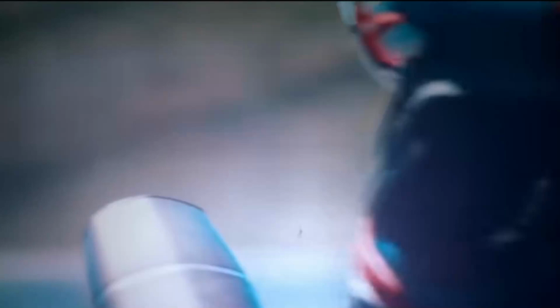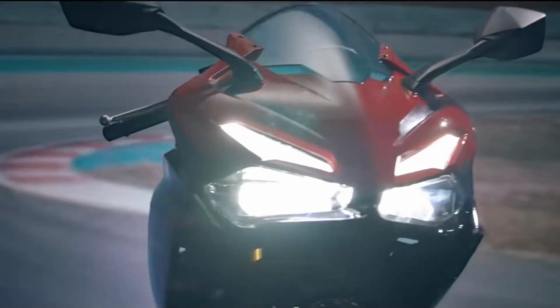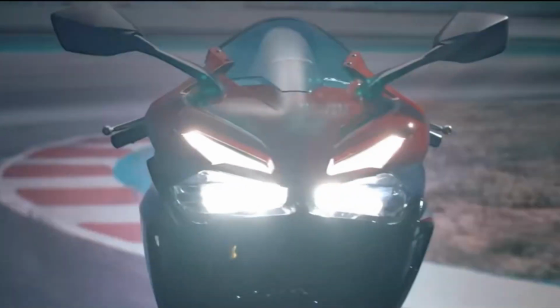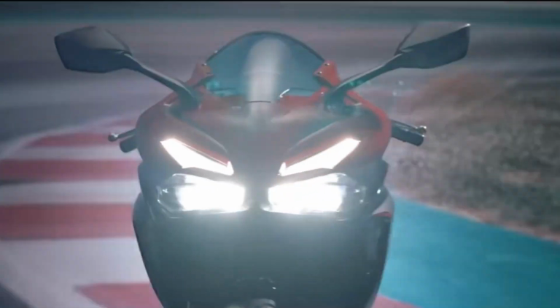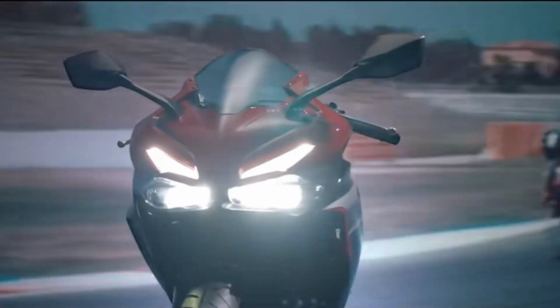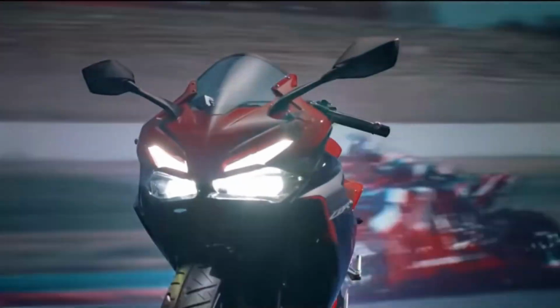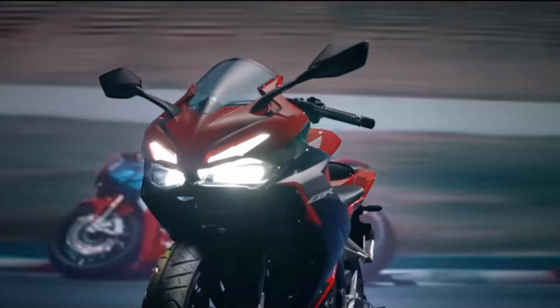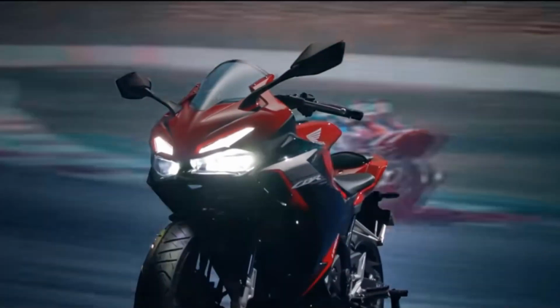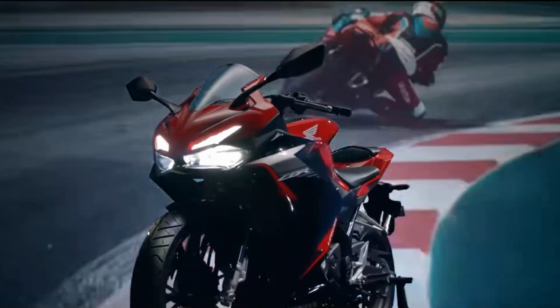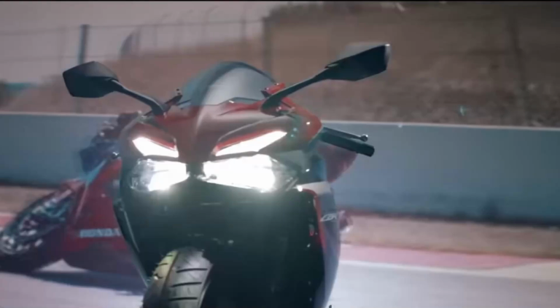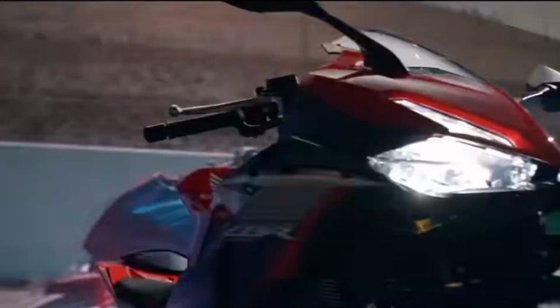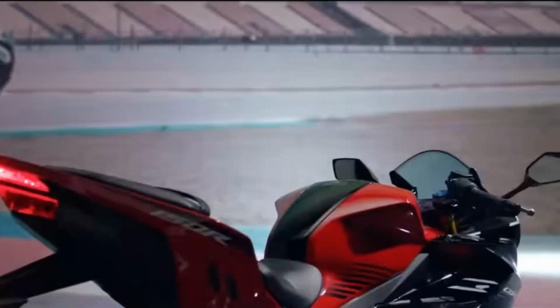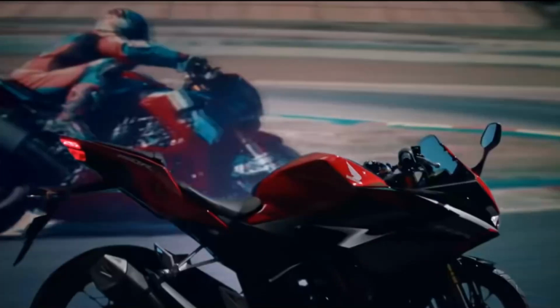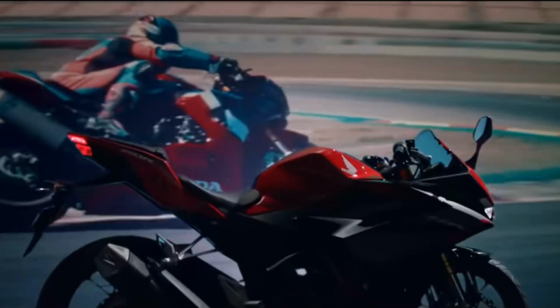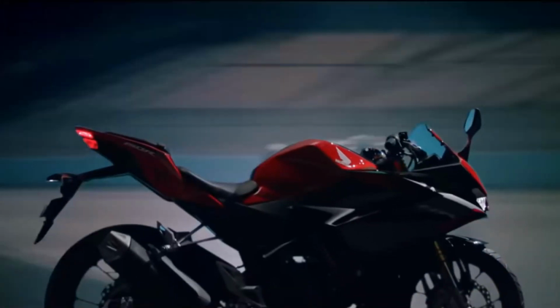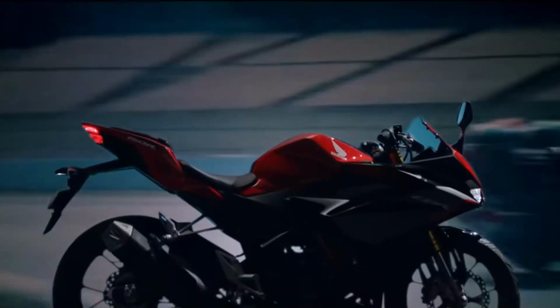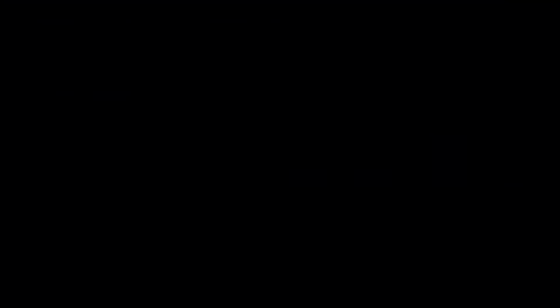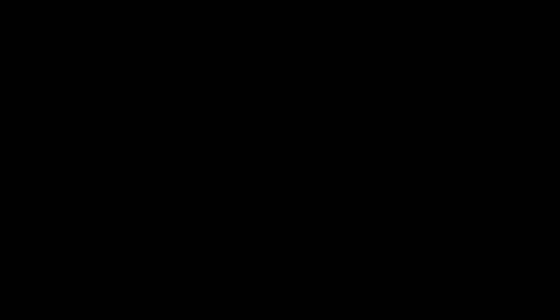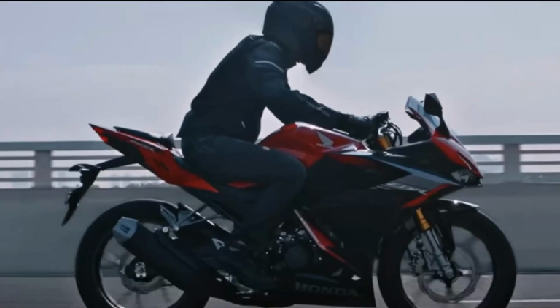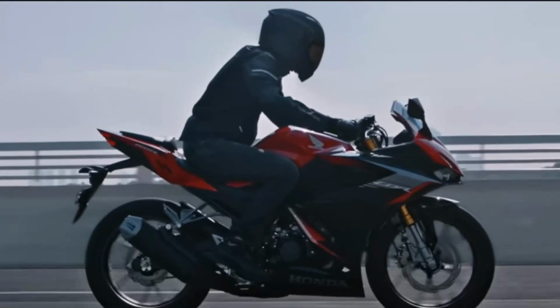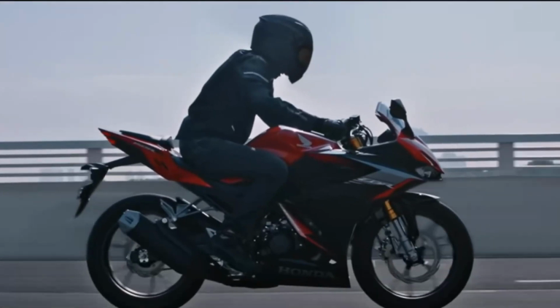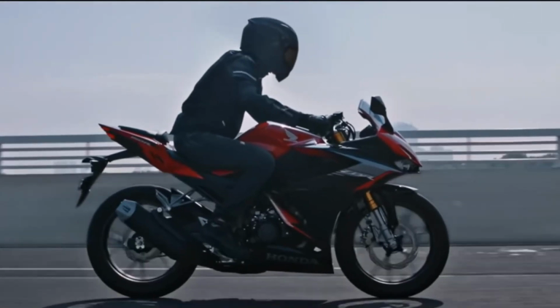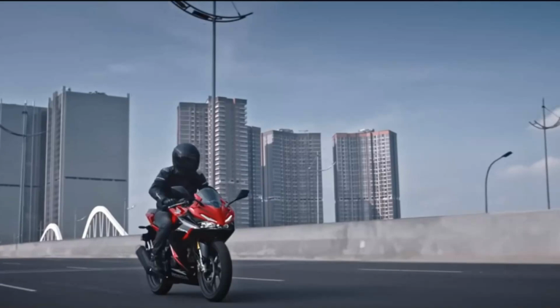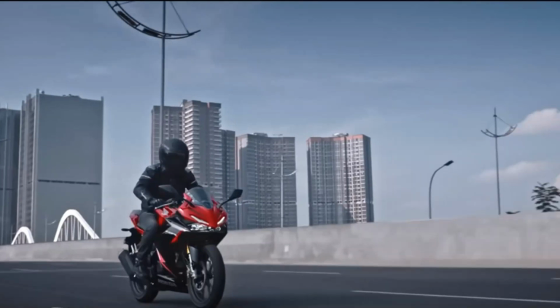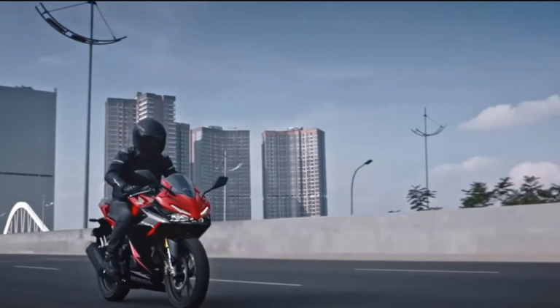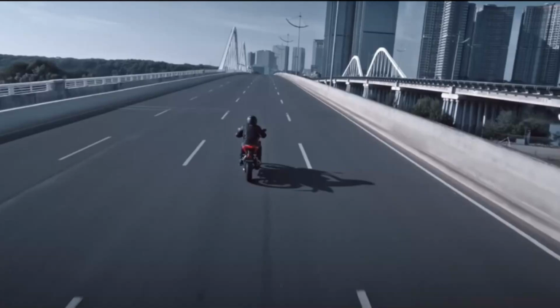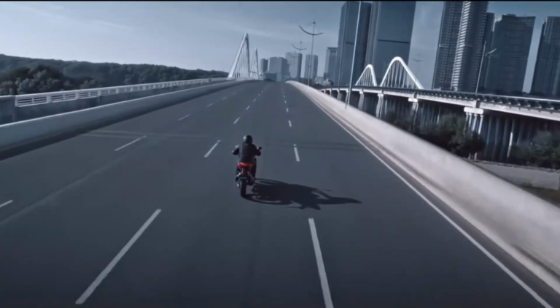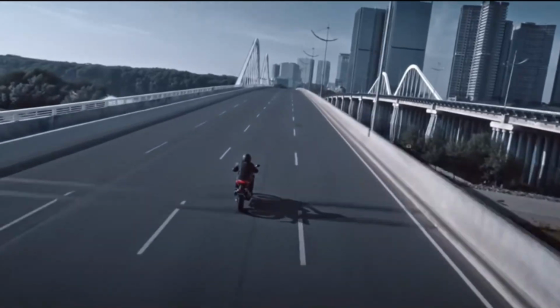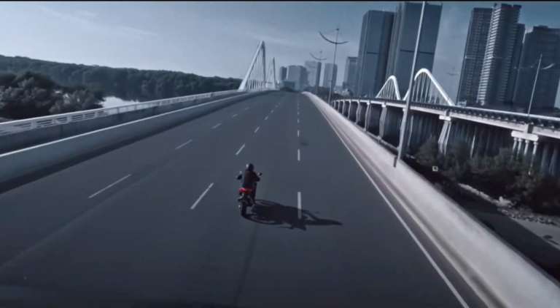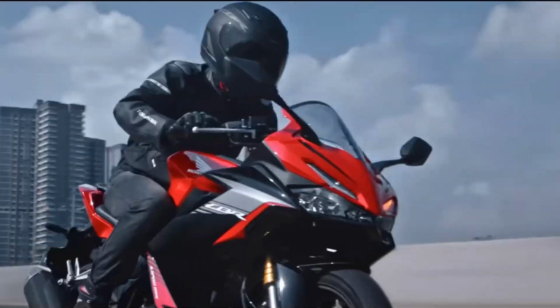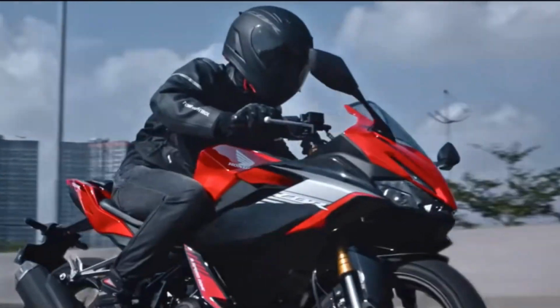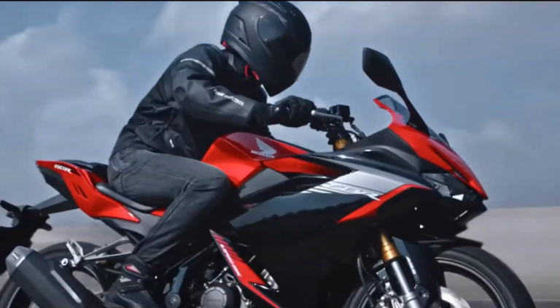It features an RSPAD gearbox, slipper clutch, LCD display, and ABS. In Indonesia, this bike has already been launched.